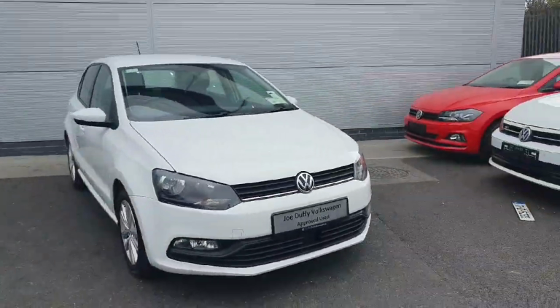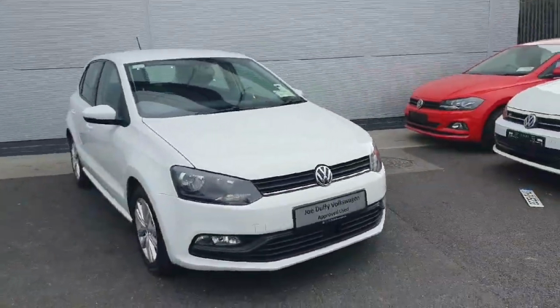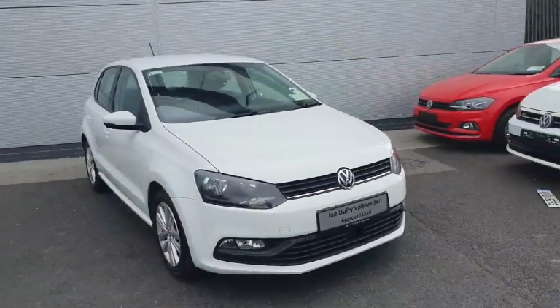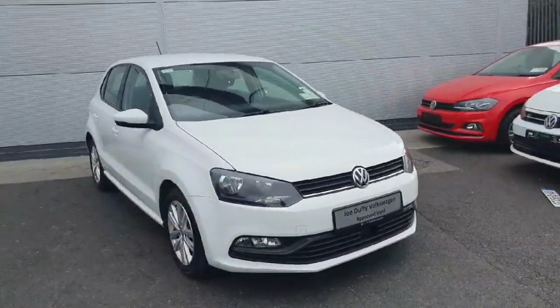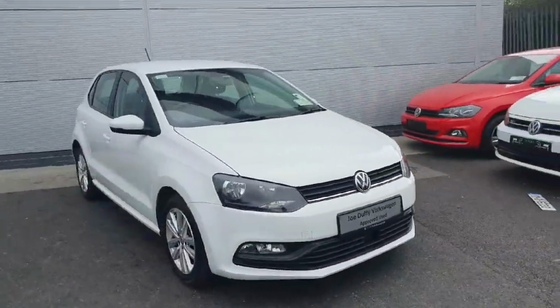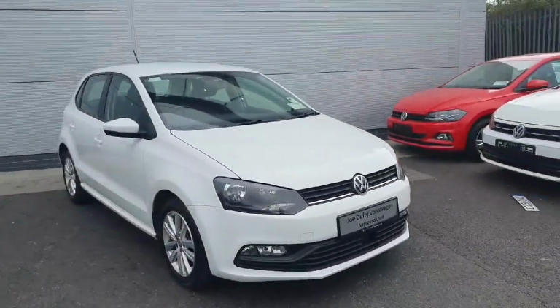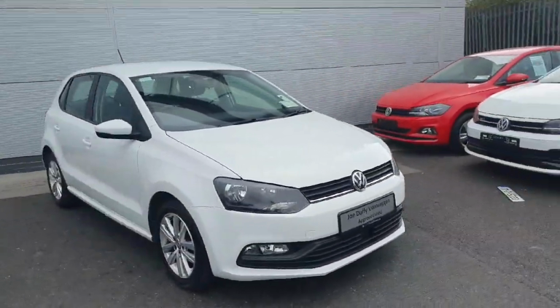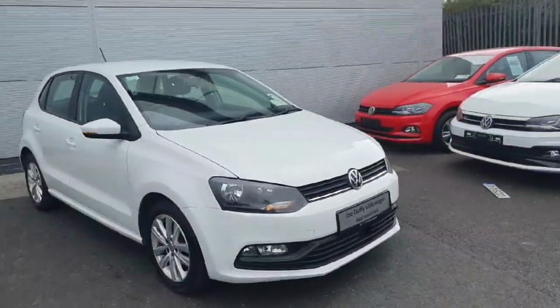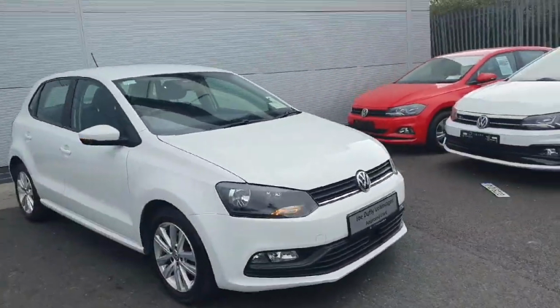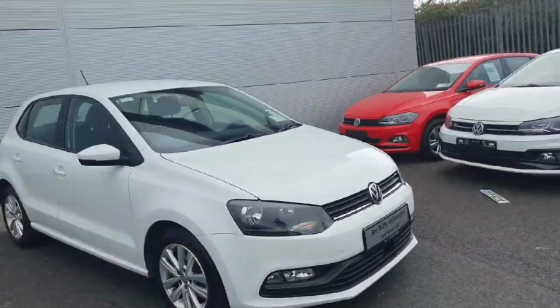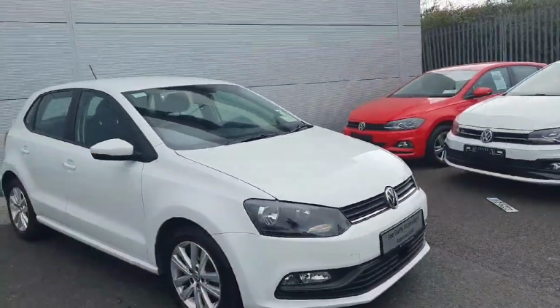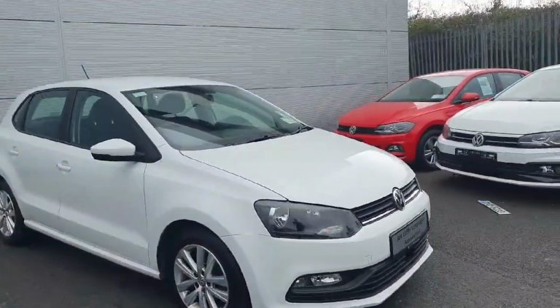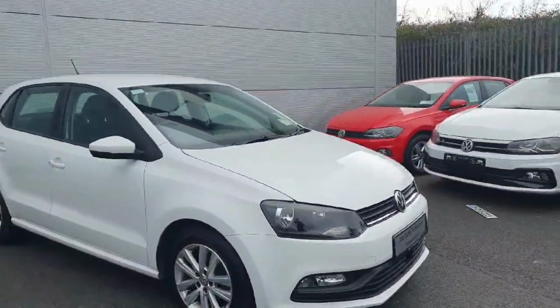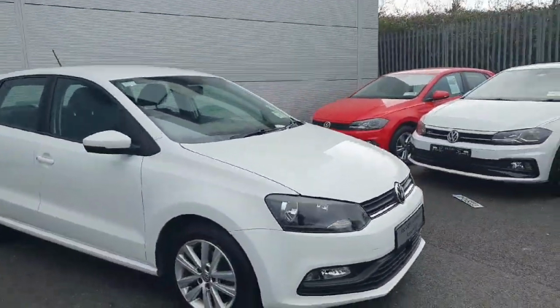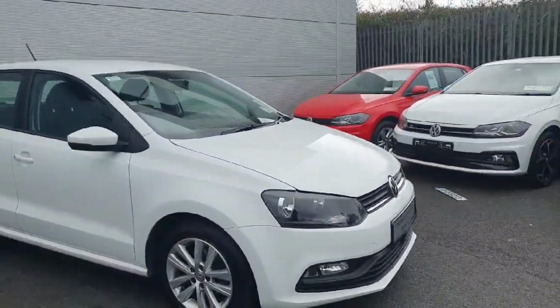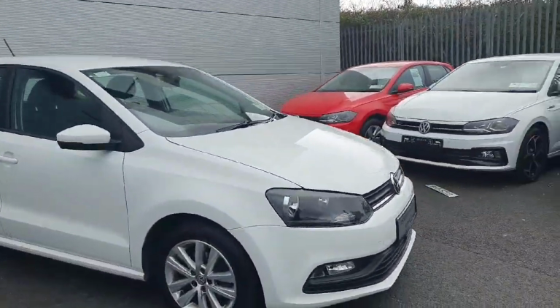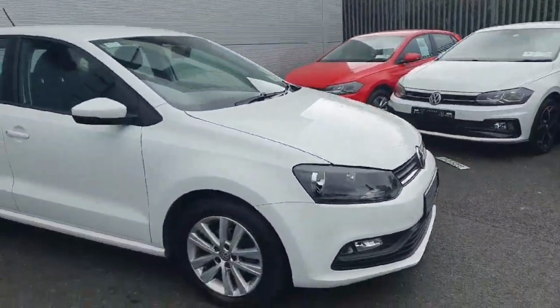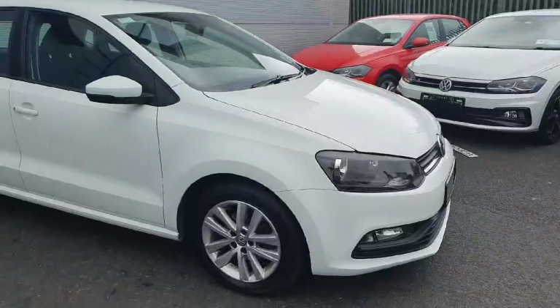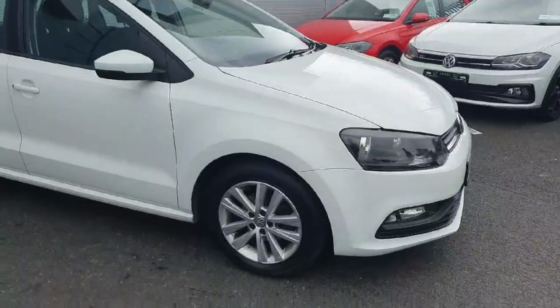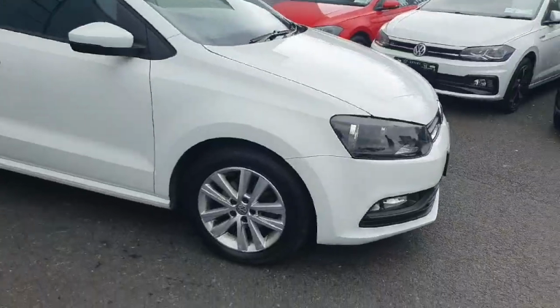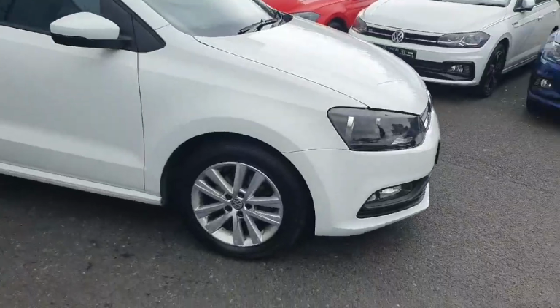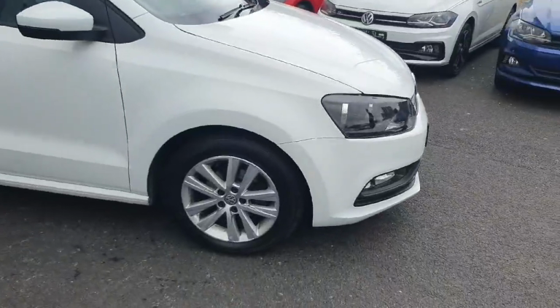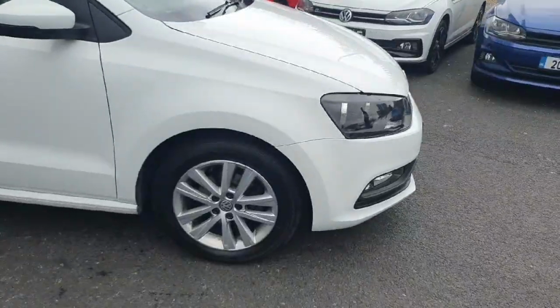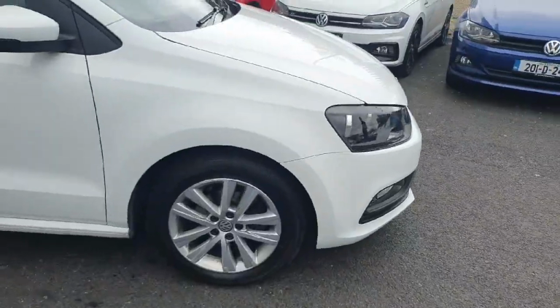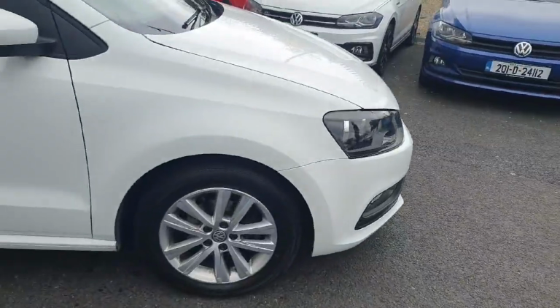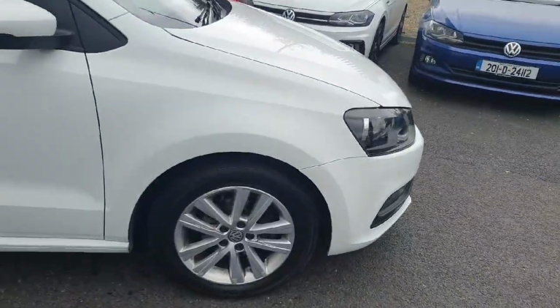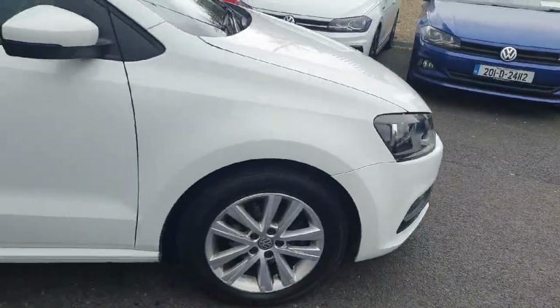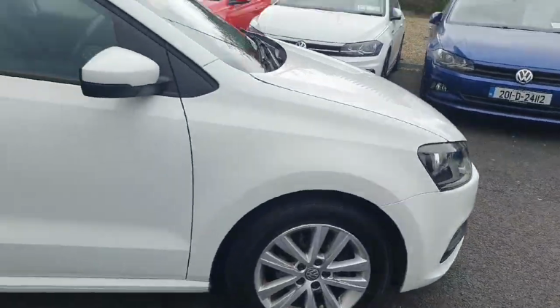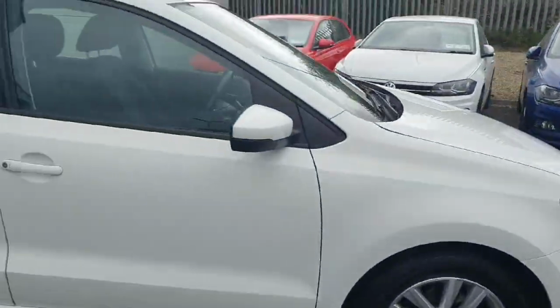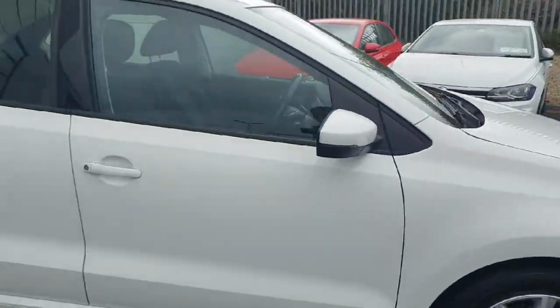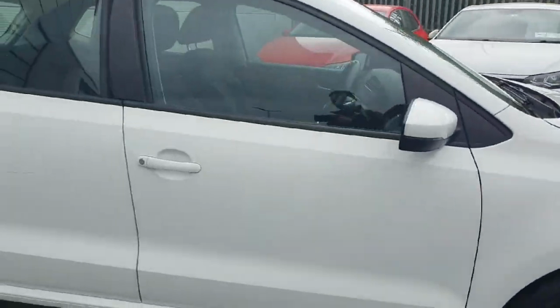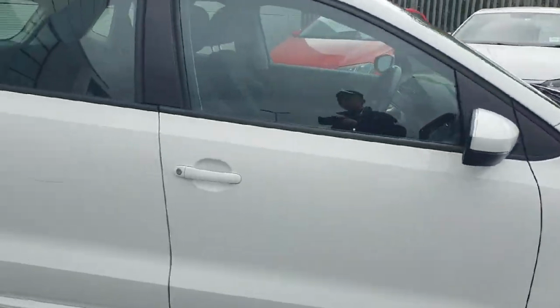It's finished in a stunning white colour and comes with these 15-inch alloy wheels.